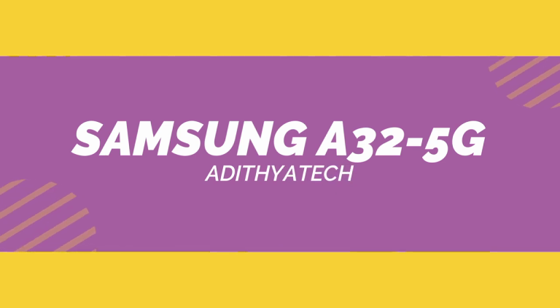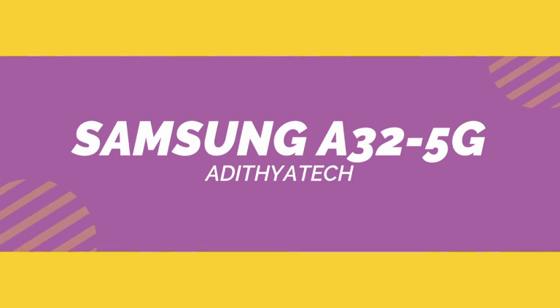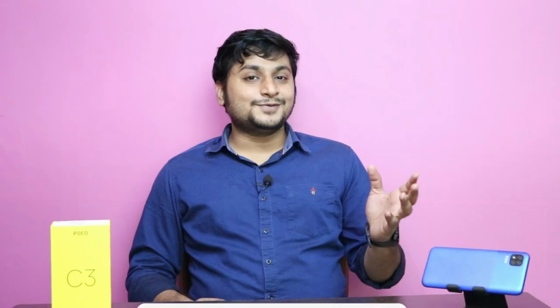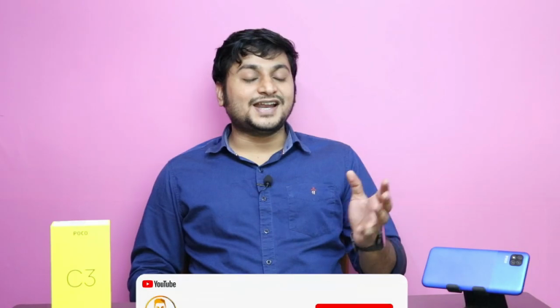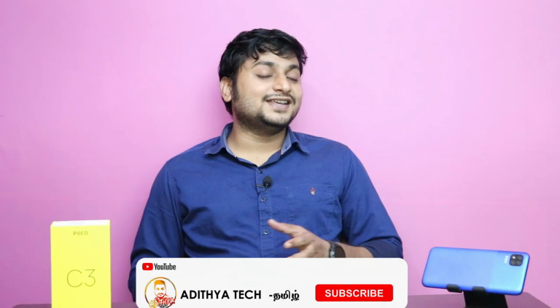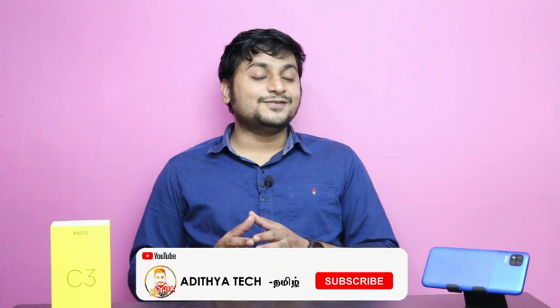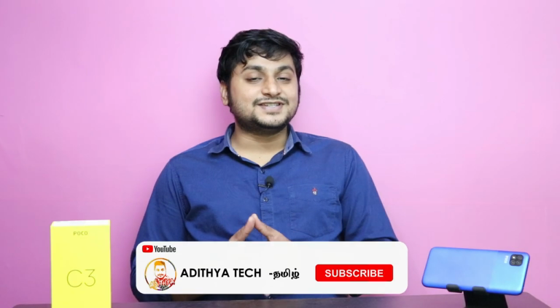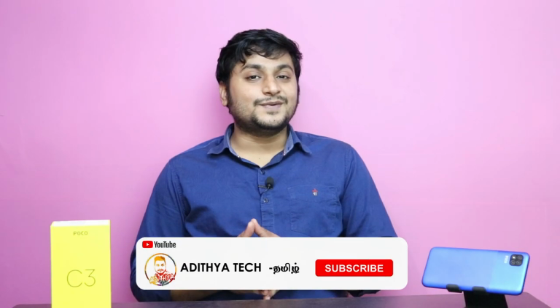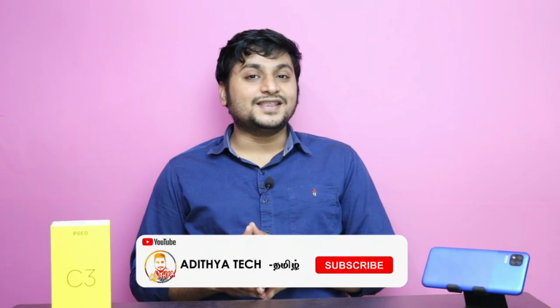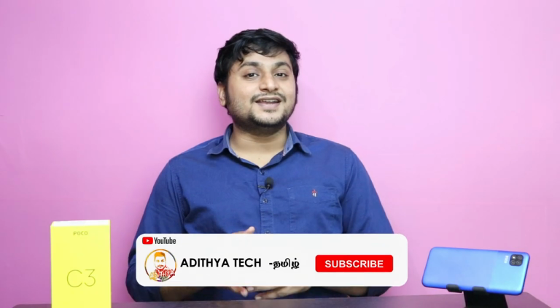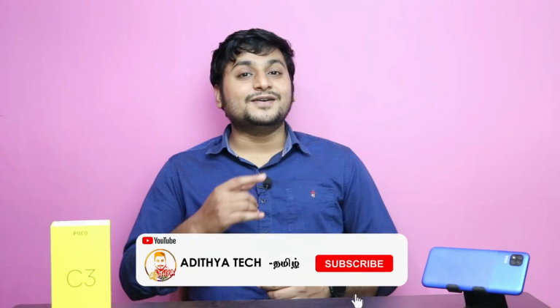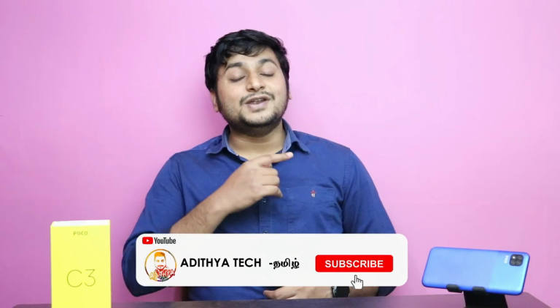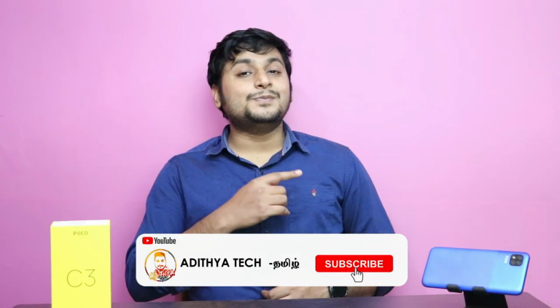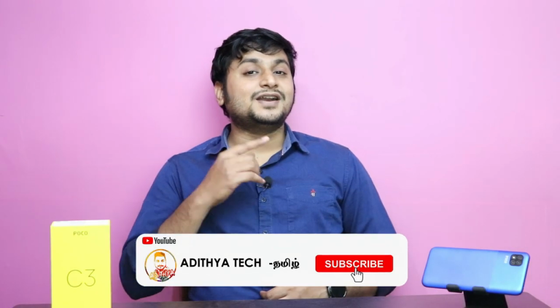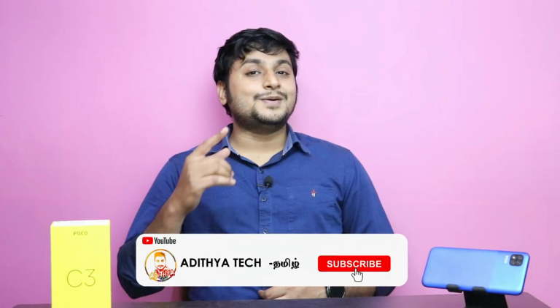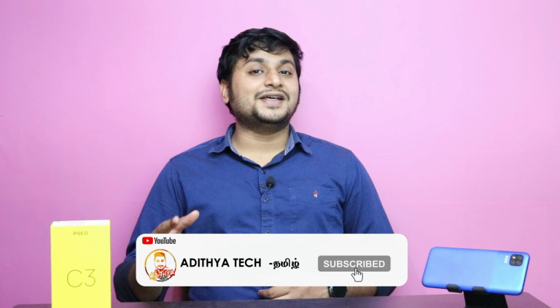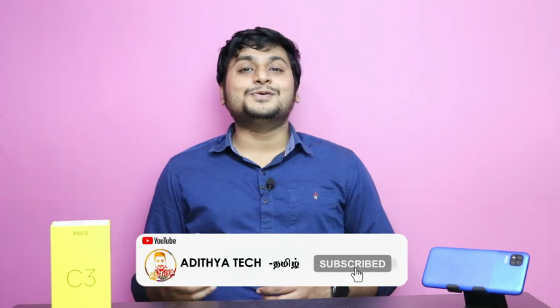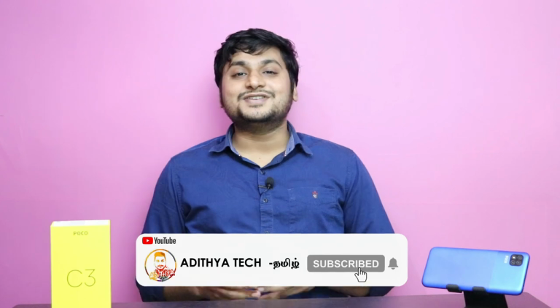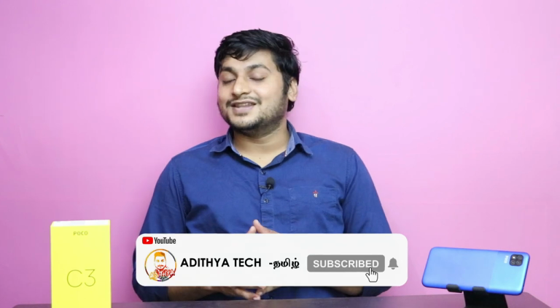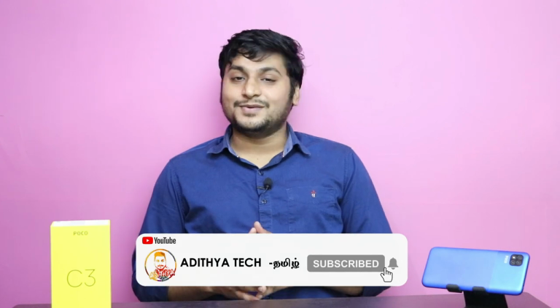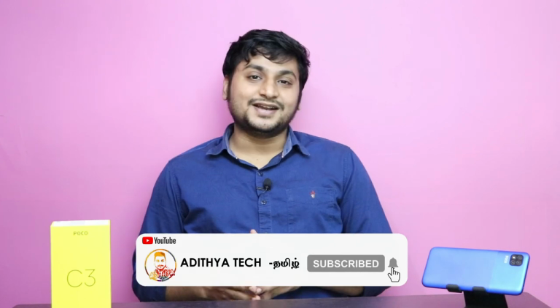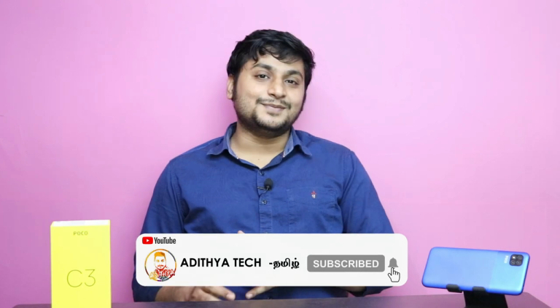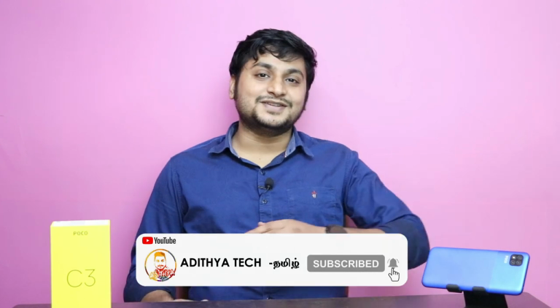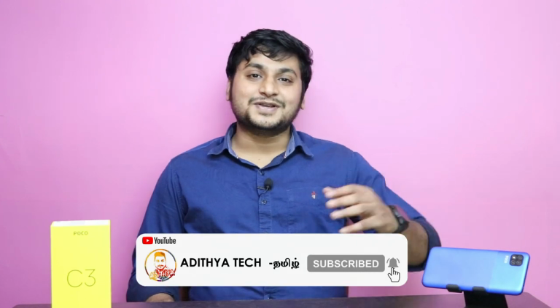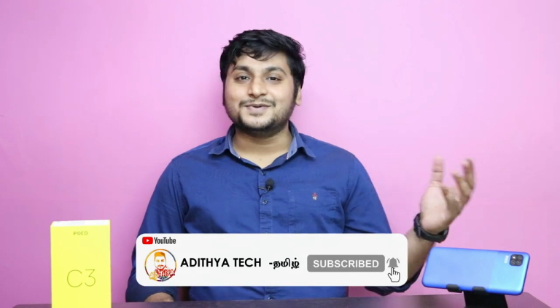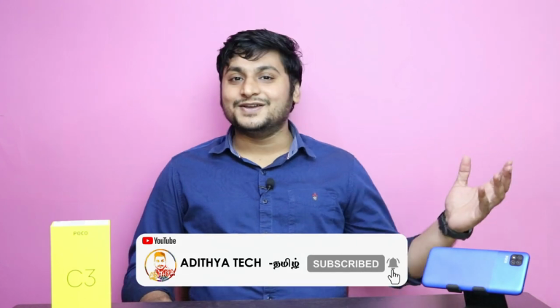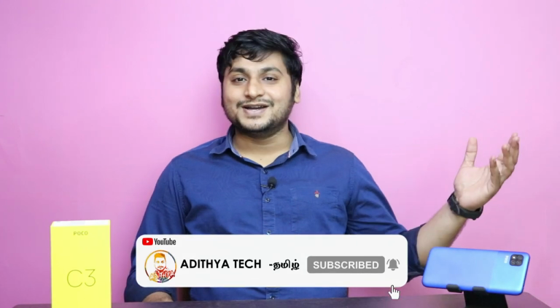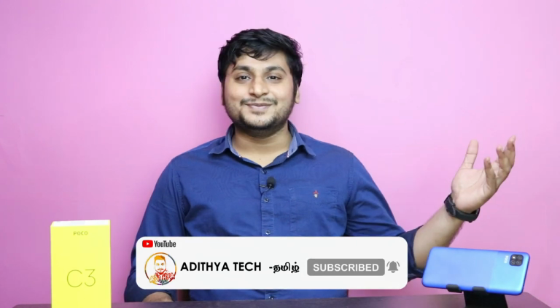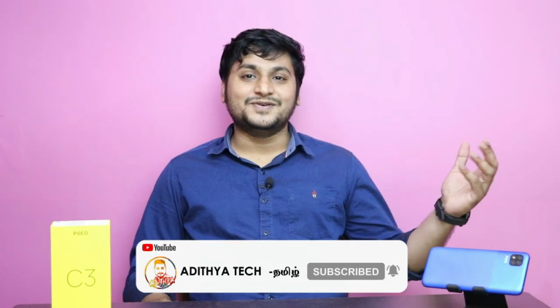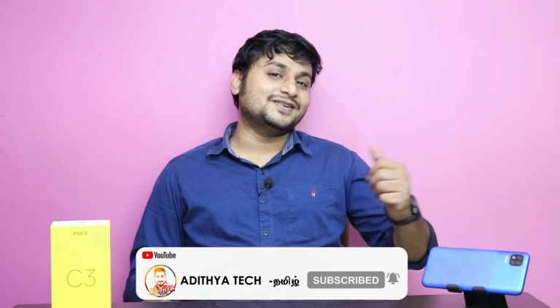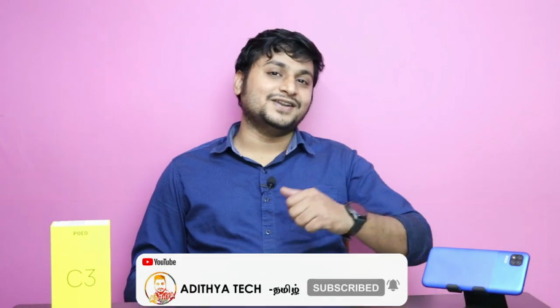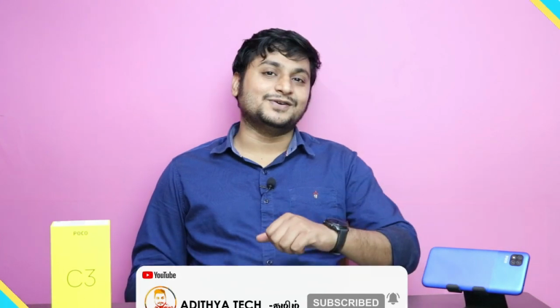If you want to see more videos like this, please subscribe to our channel.